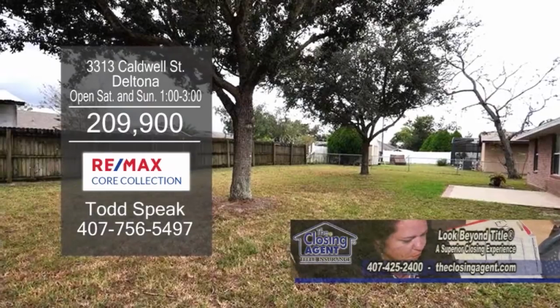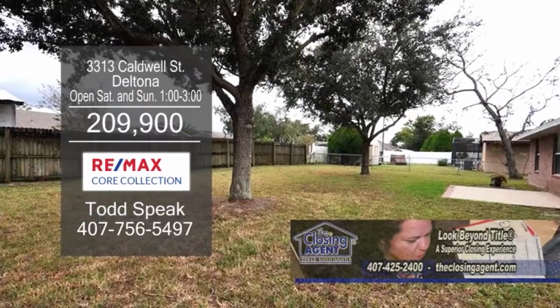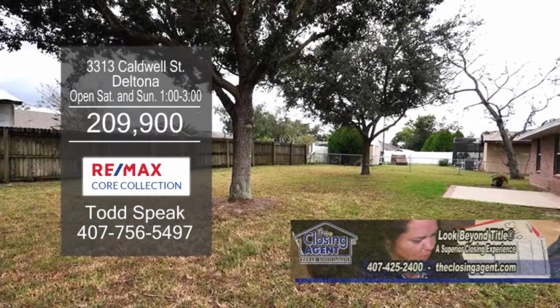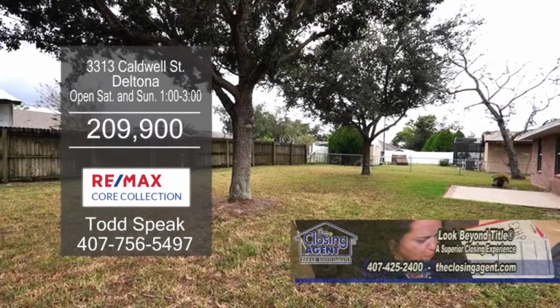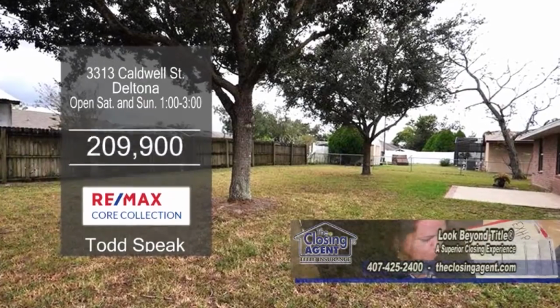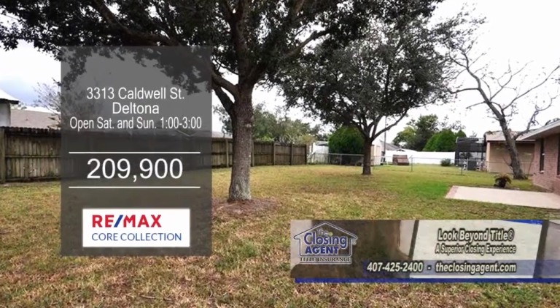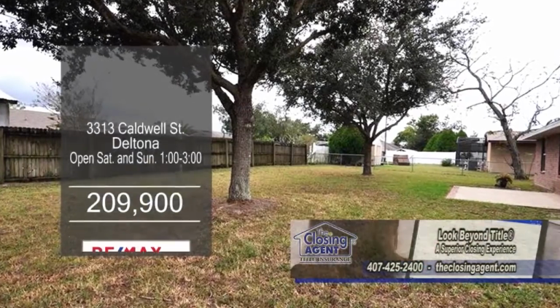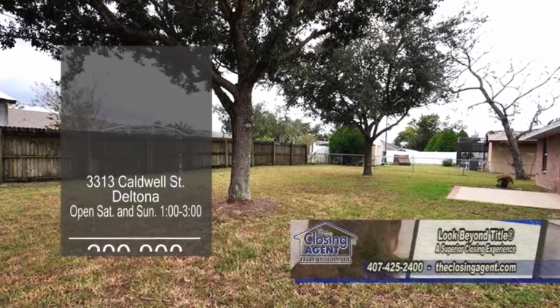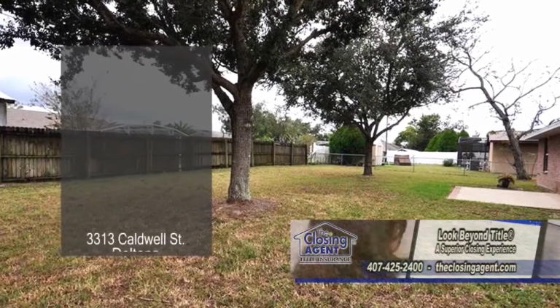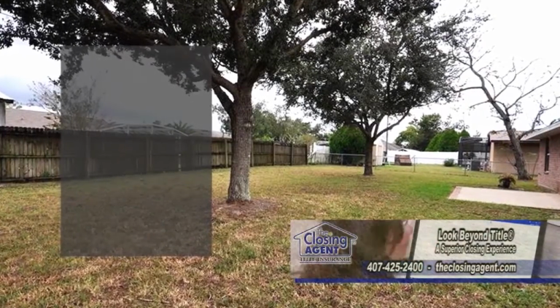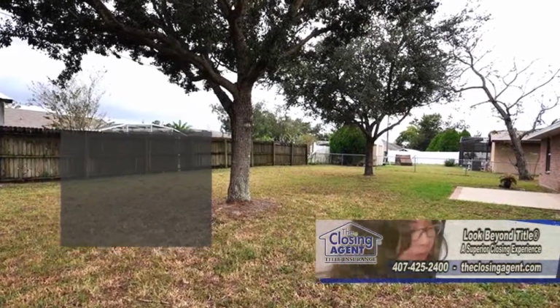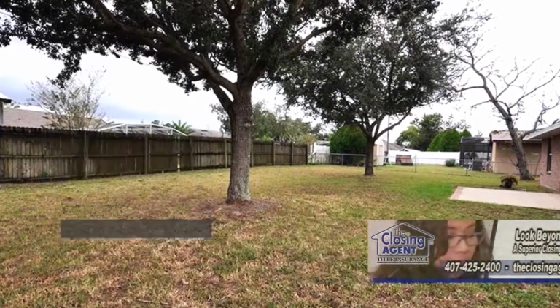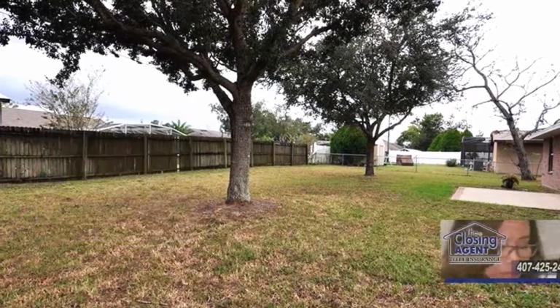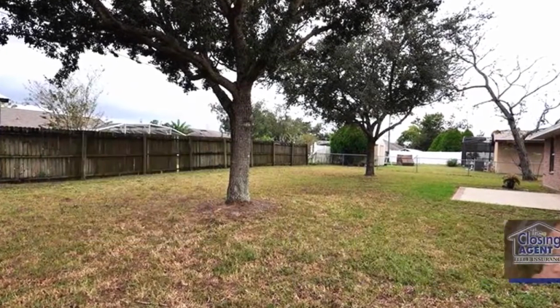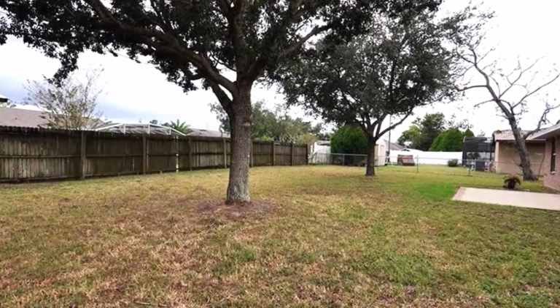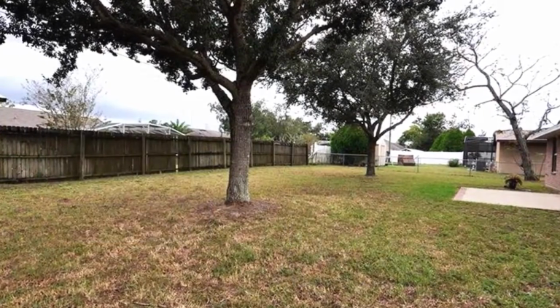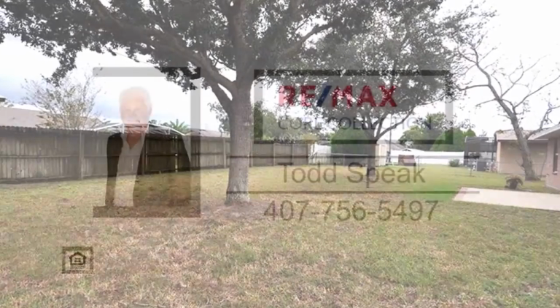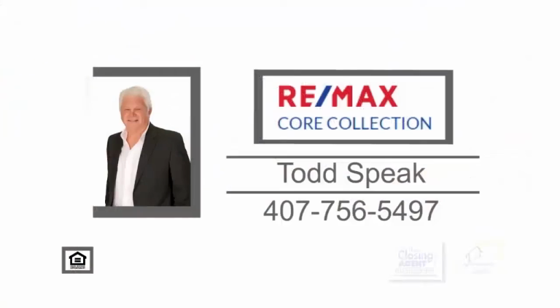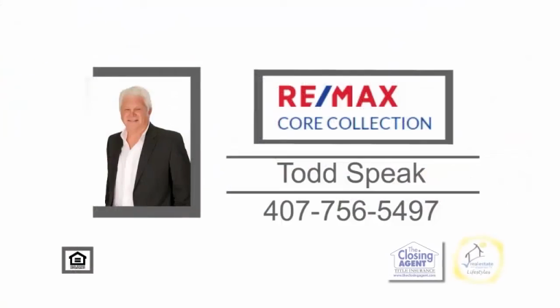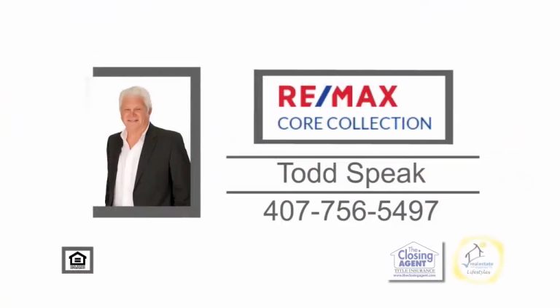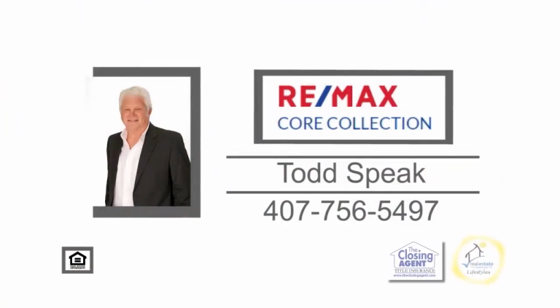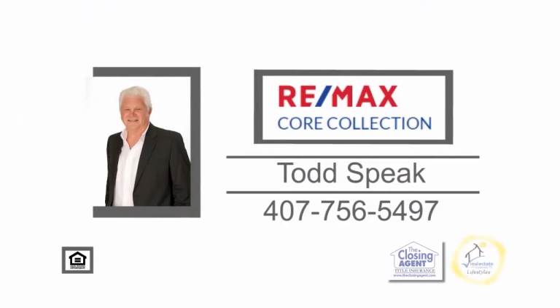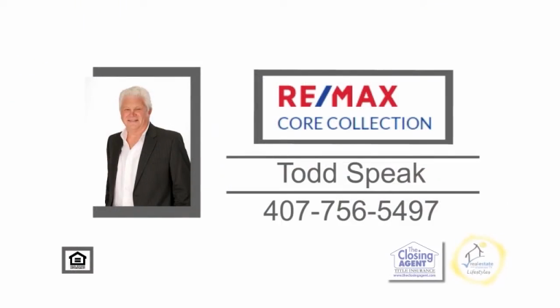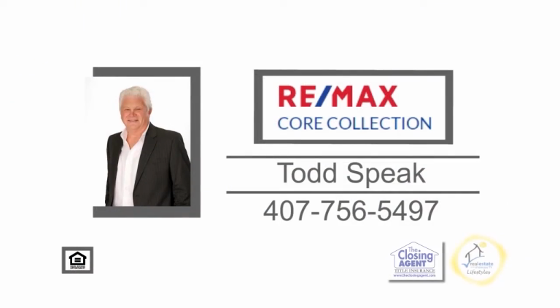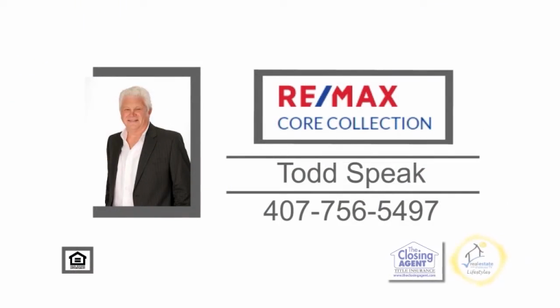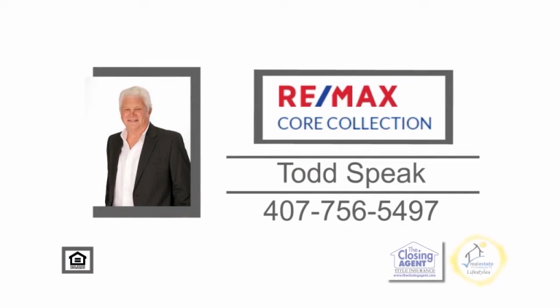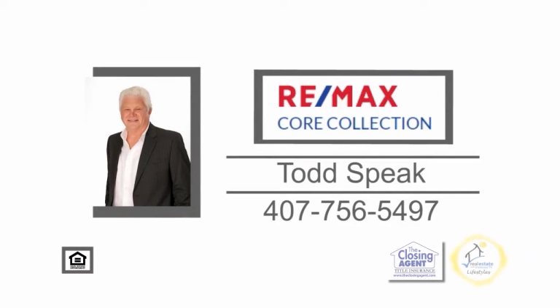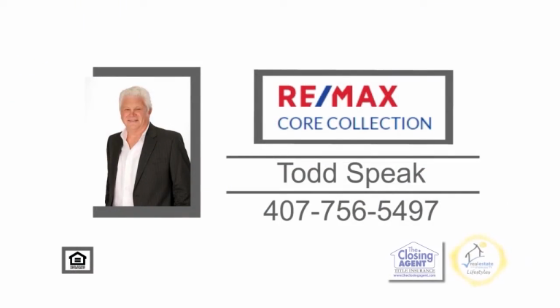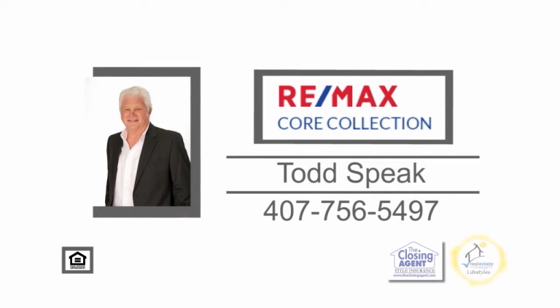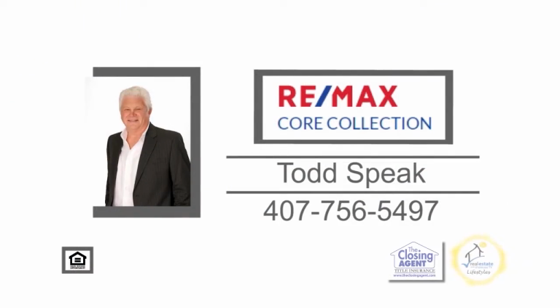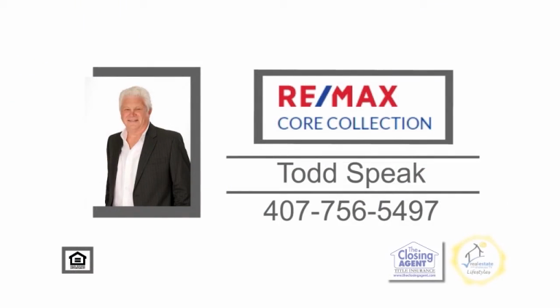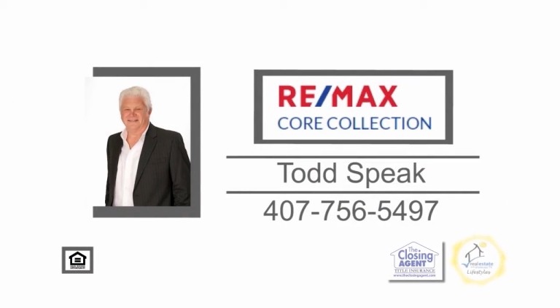Open today and Sunday from 1 to 3 p.m. For more details, contact Todd Speak.